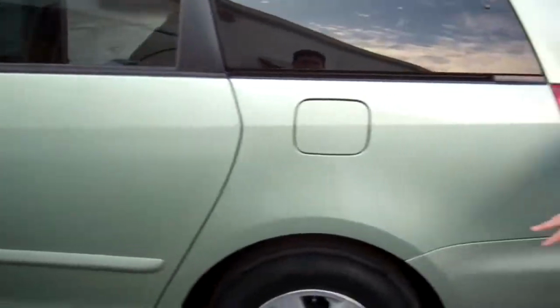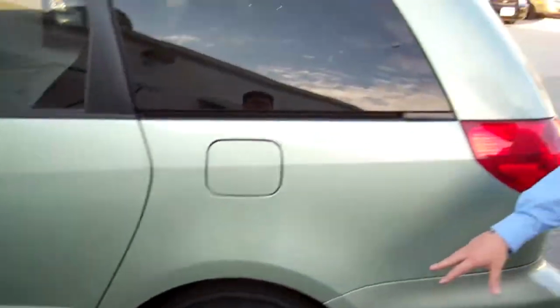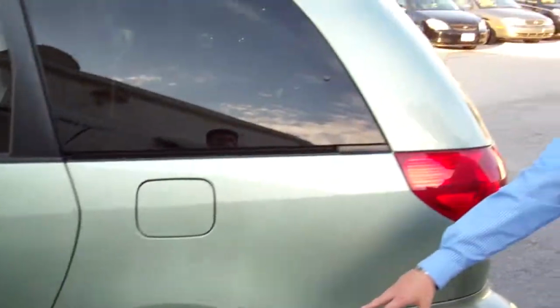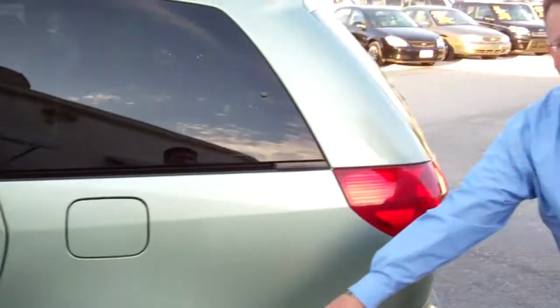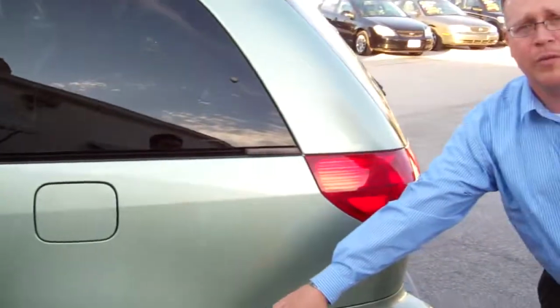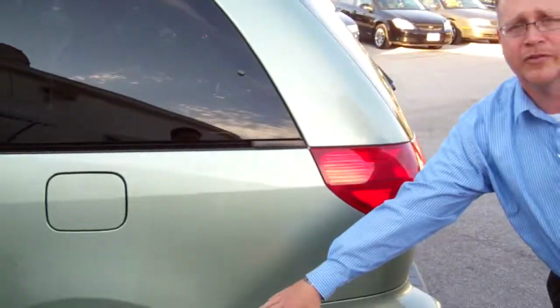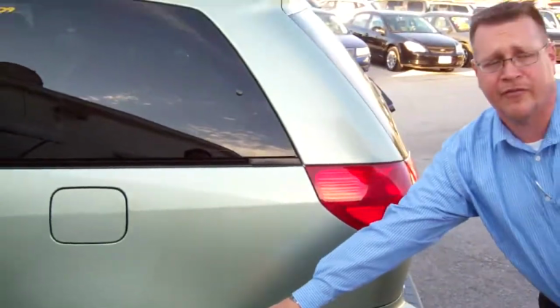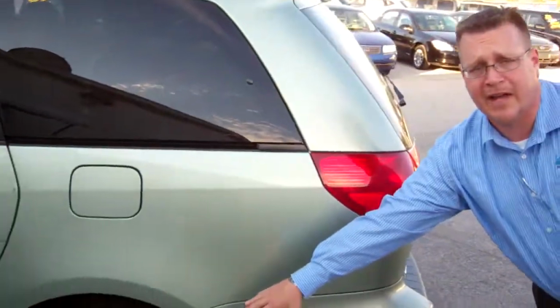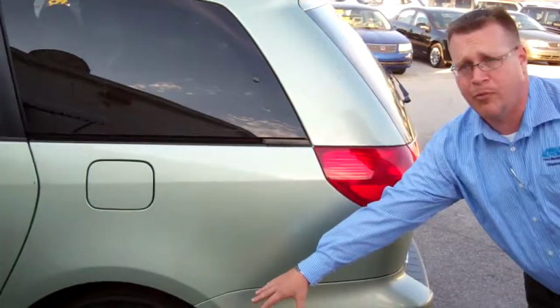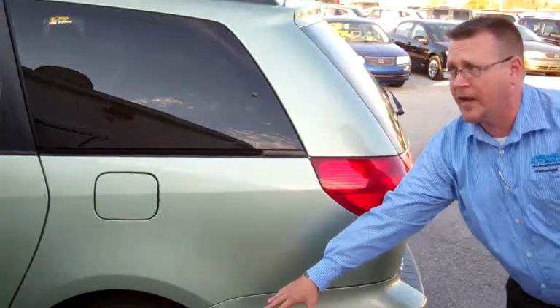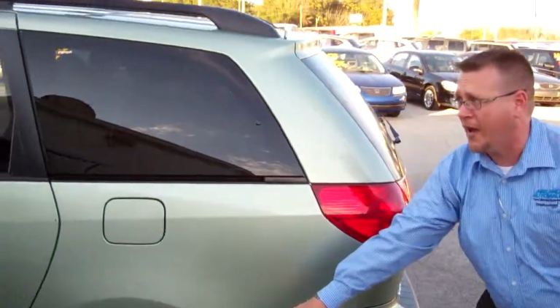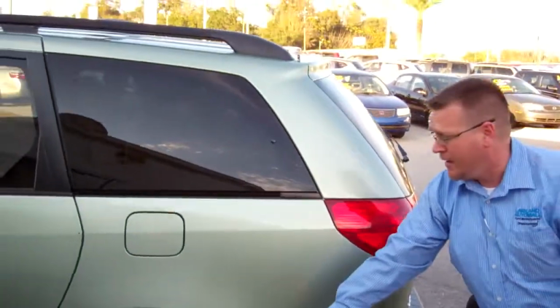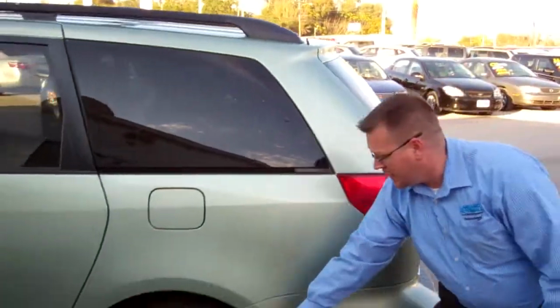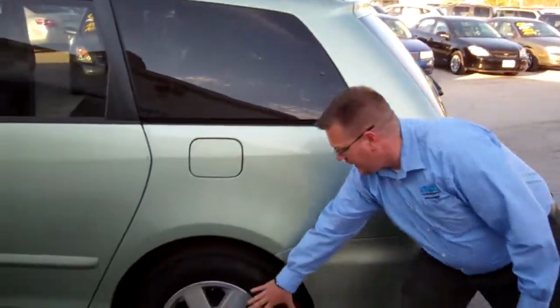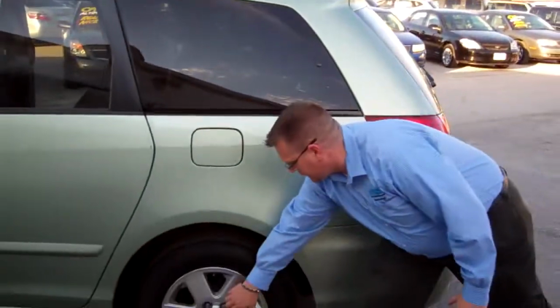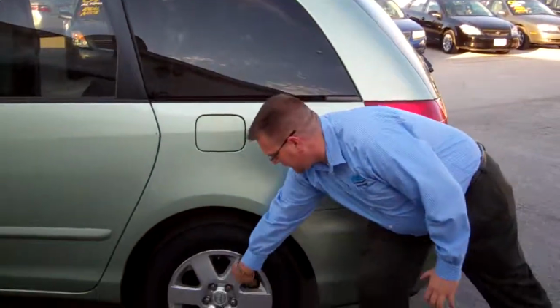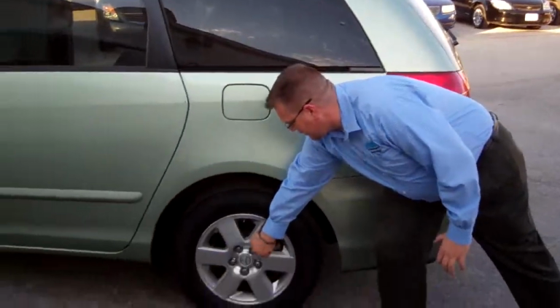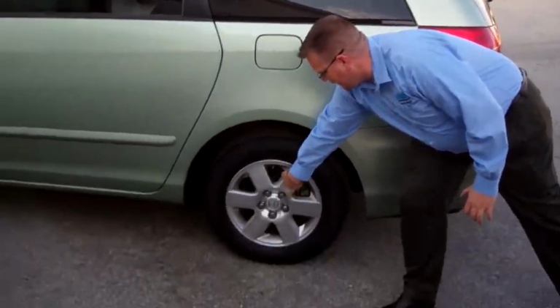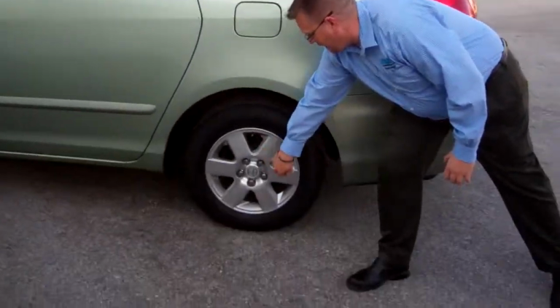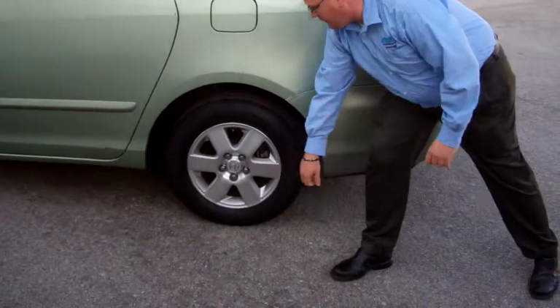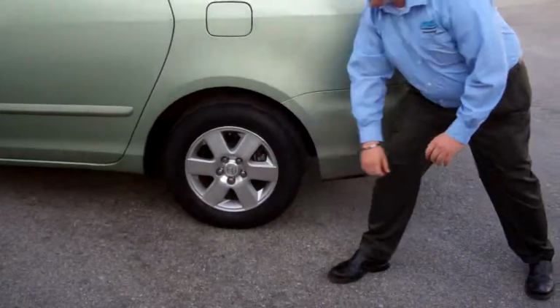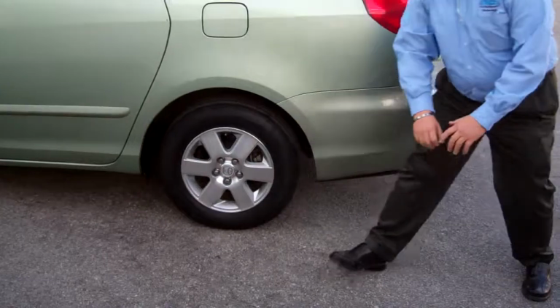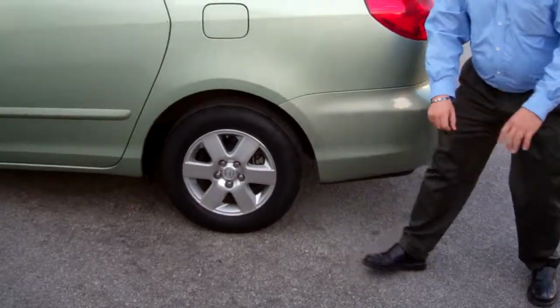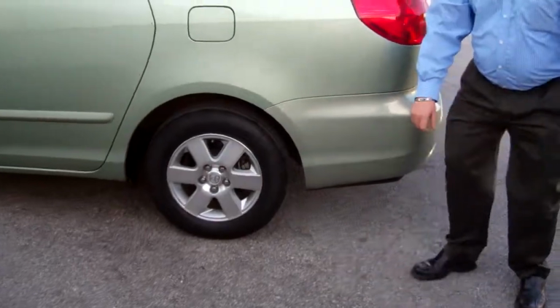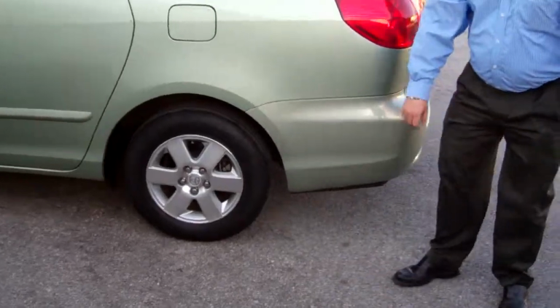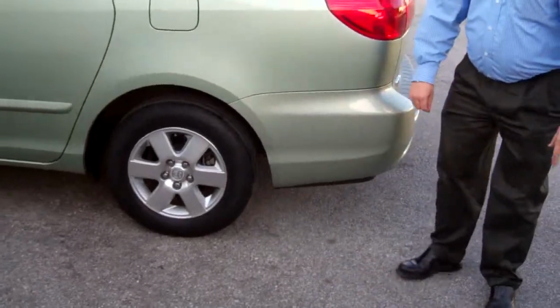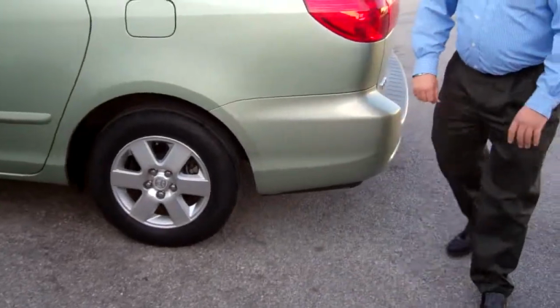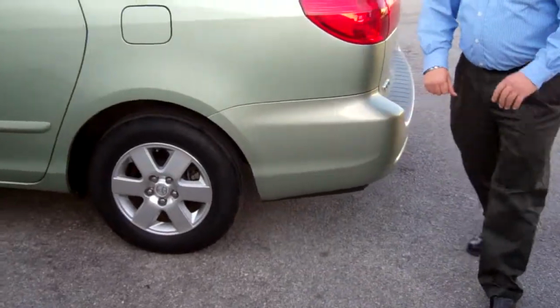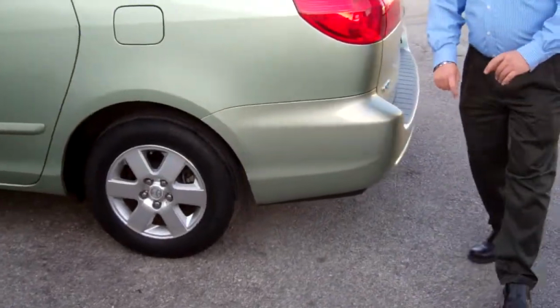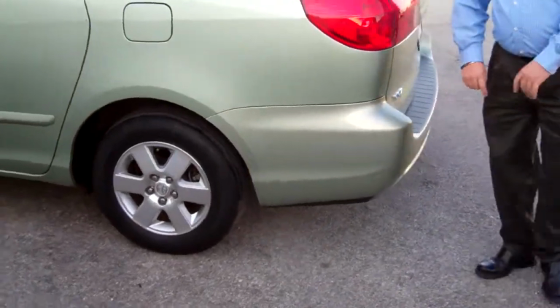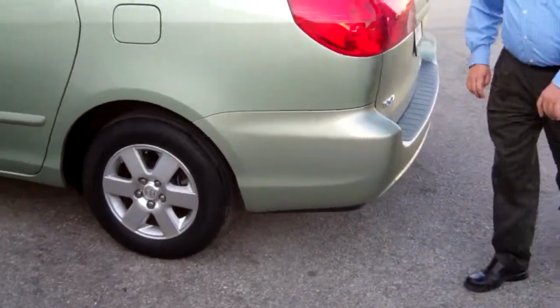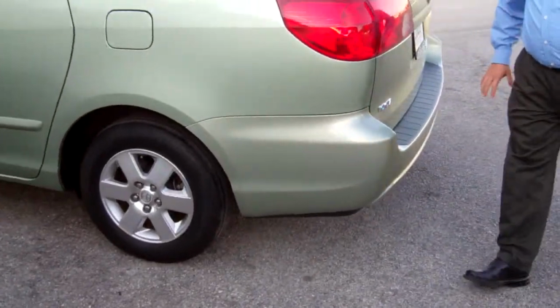It does have alloy wheels — I forgot to point out. It's no hubcap, it is alloys.